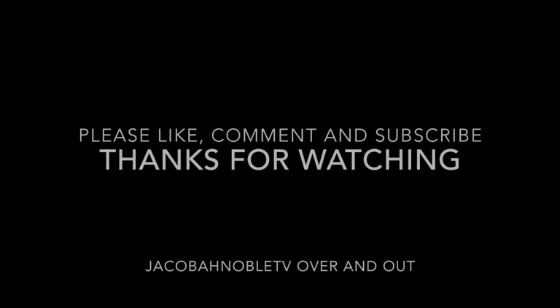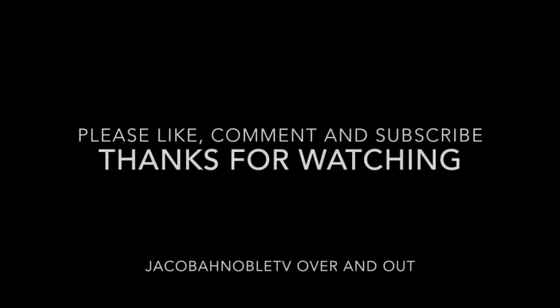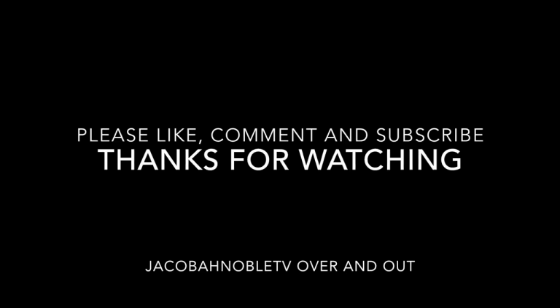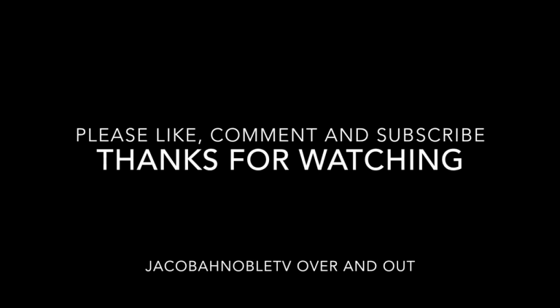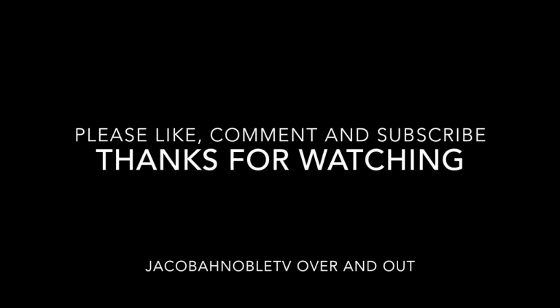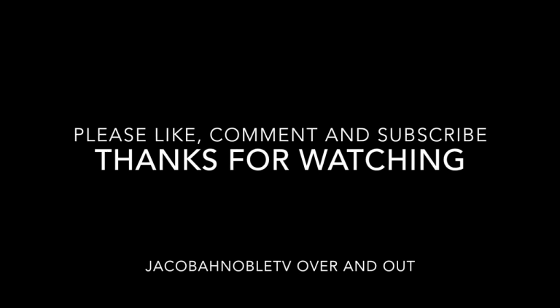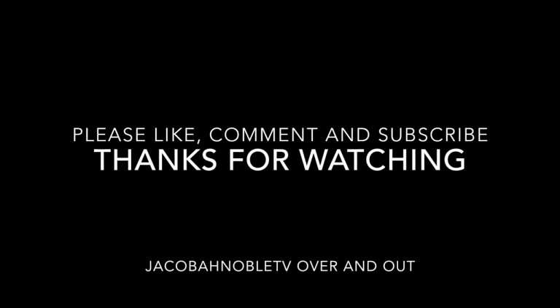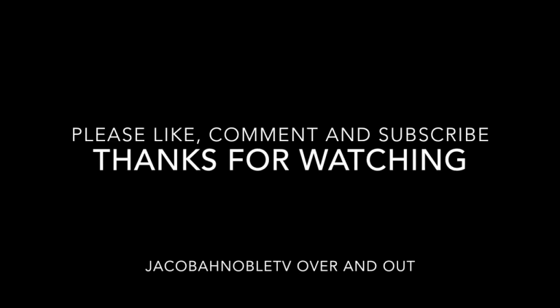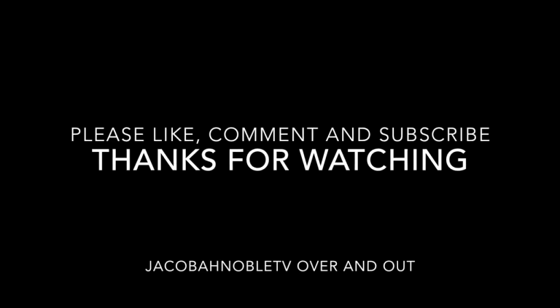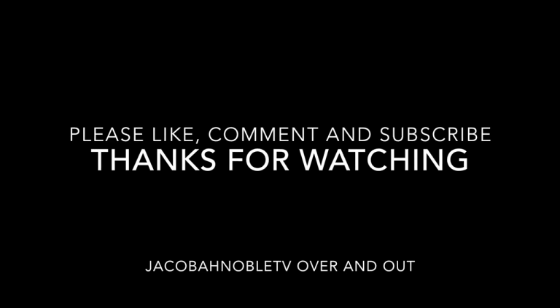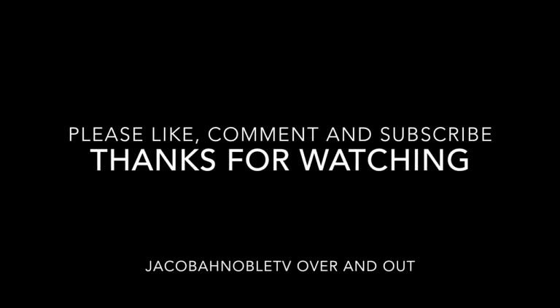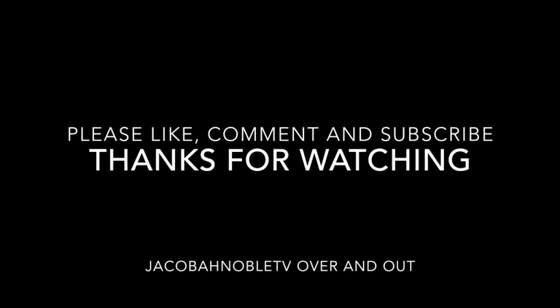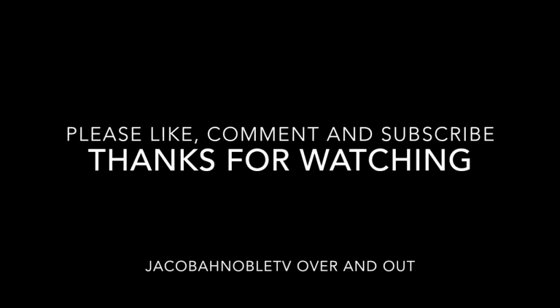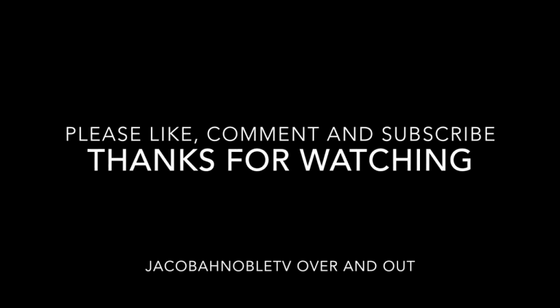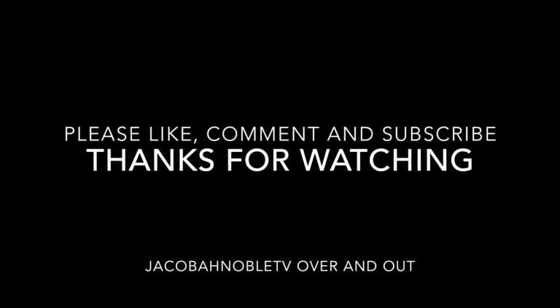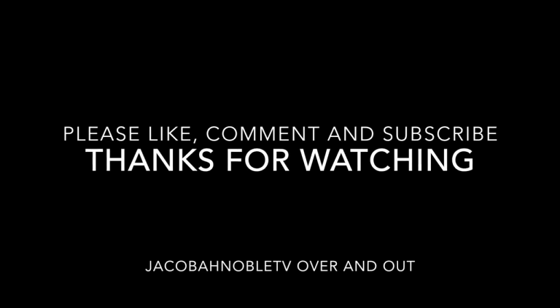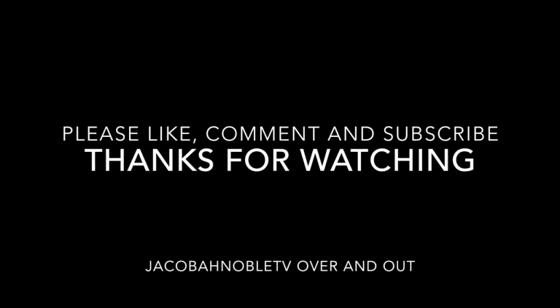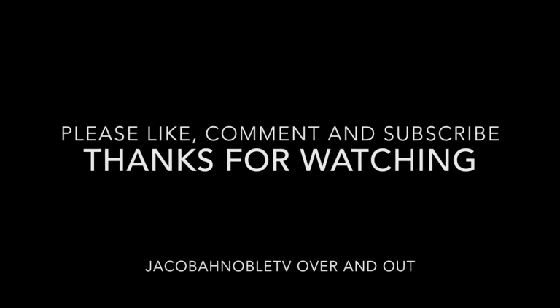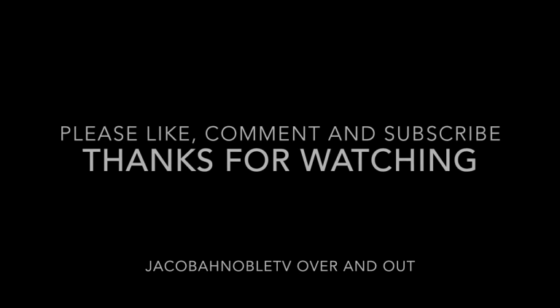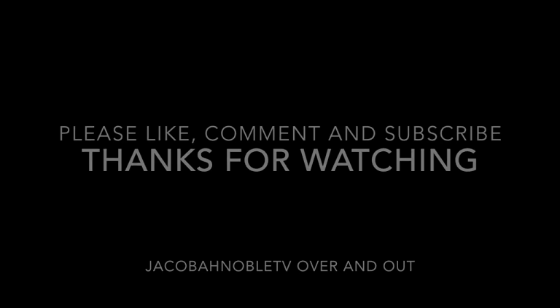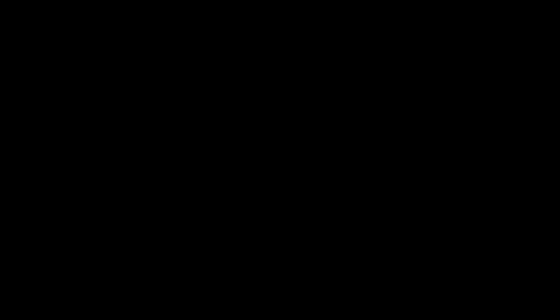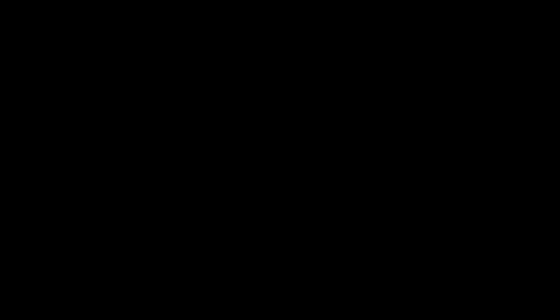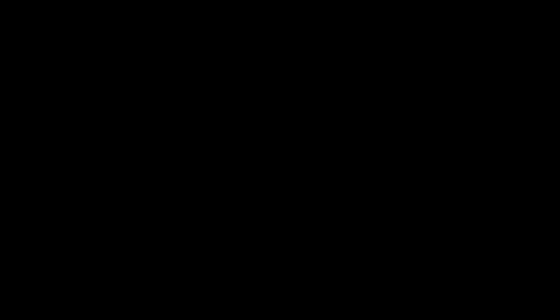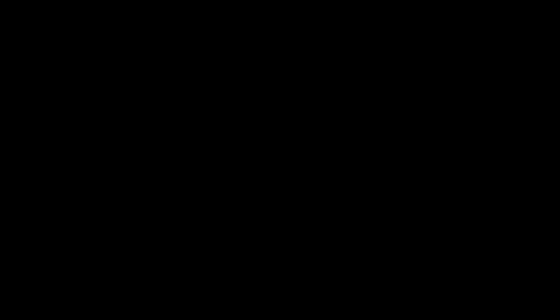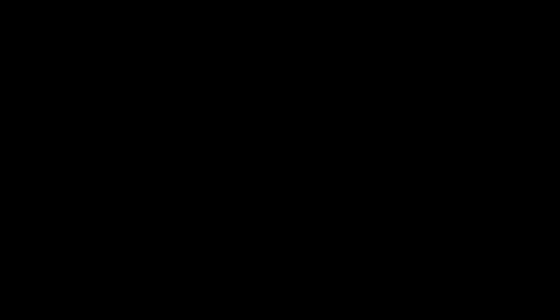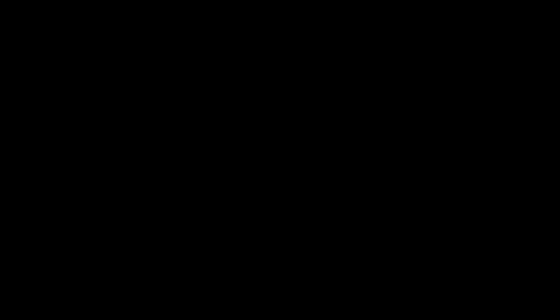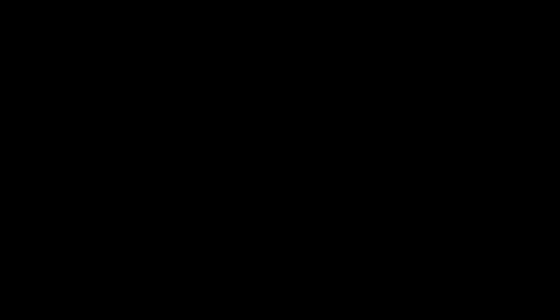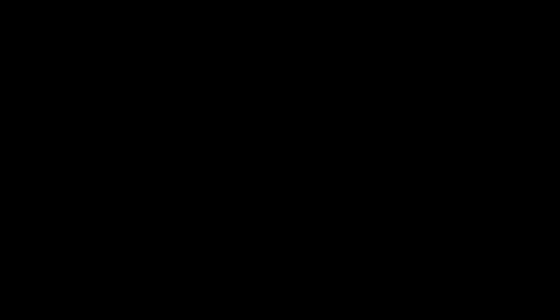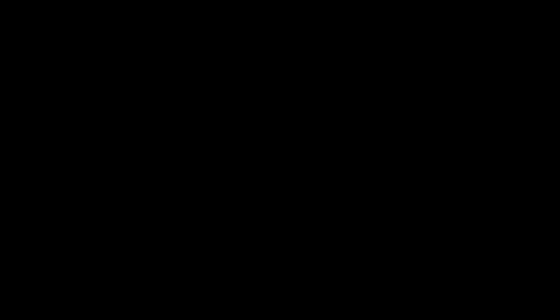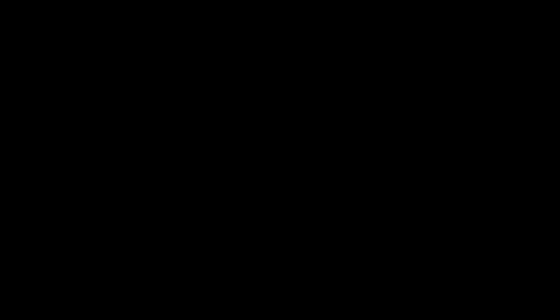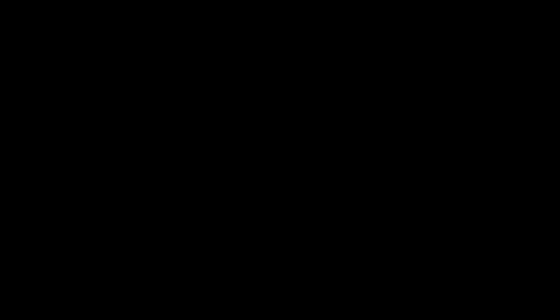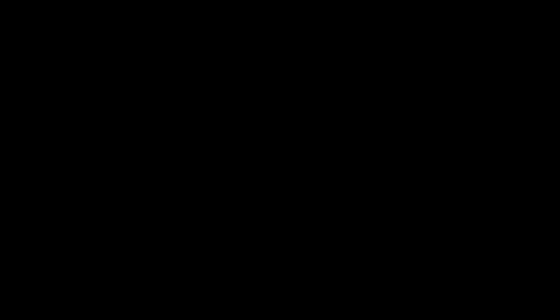Thank you all so much for watching. Please like, comment and subscribe, and I'll see you next time. Jacobin Evil TV over and out.